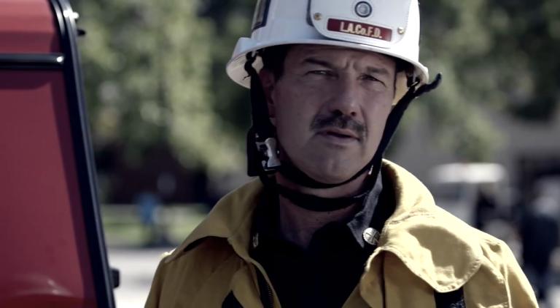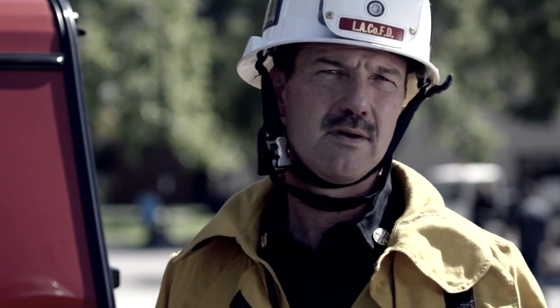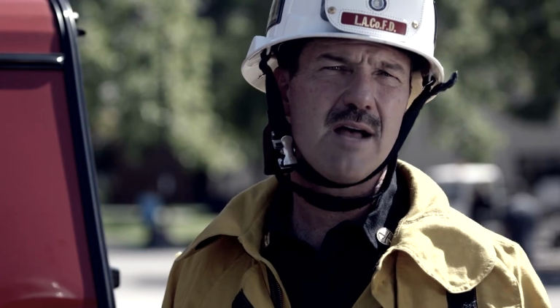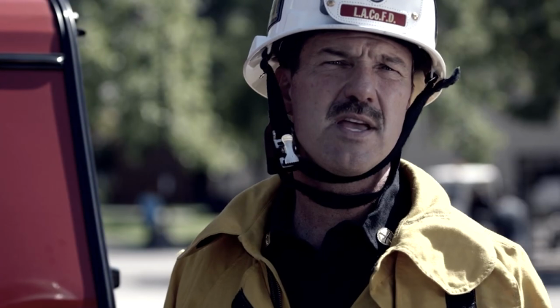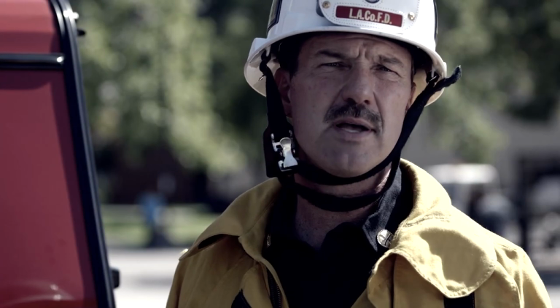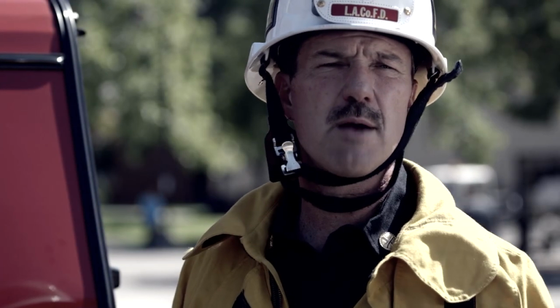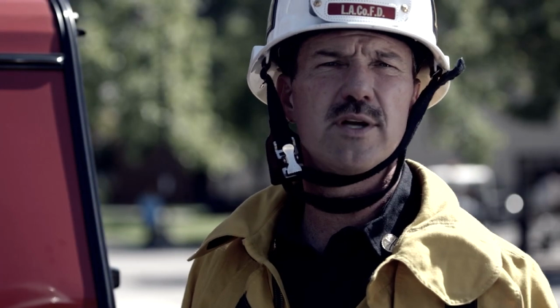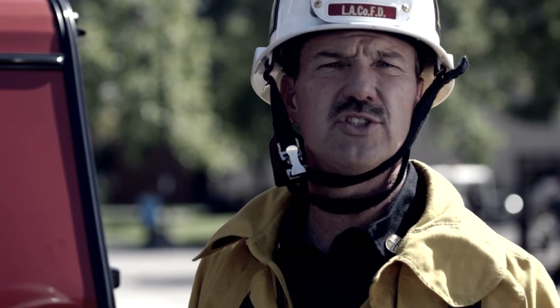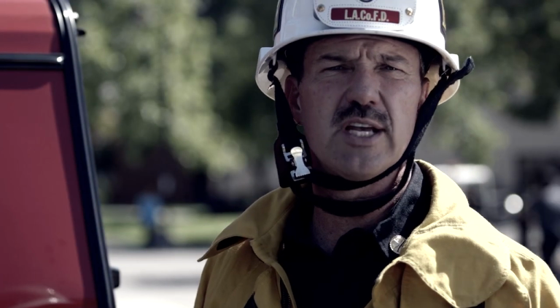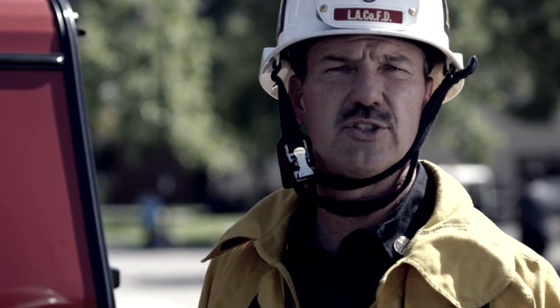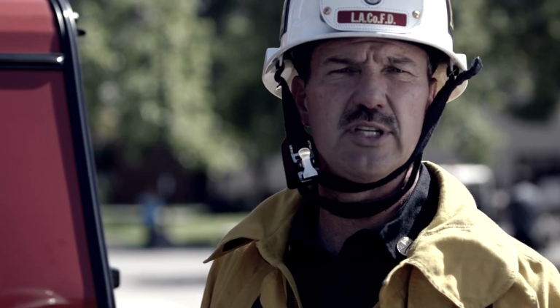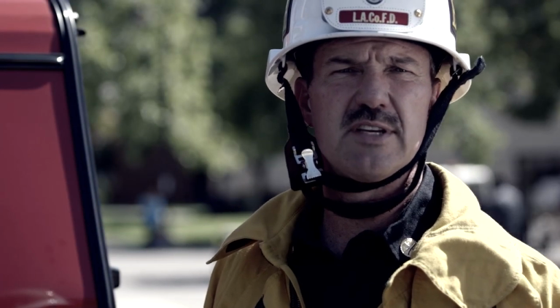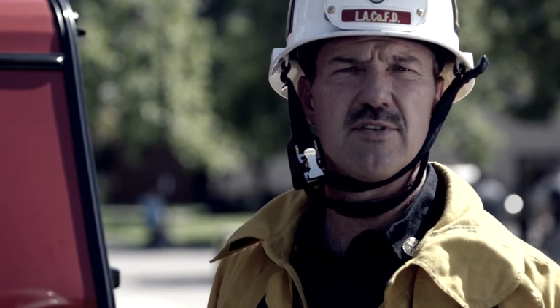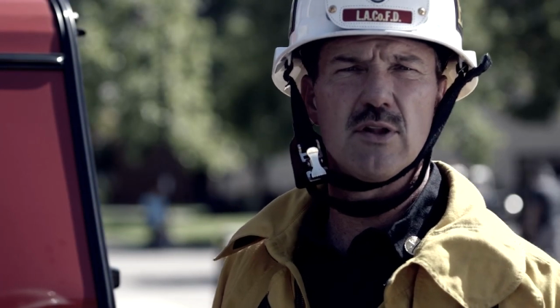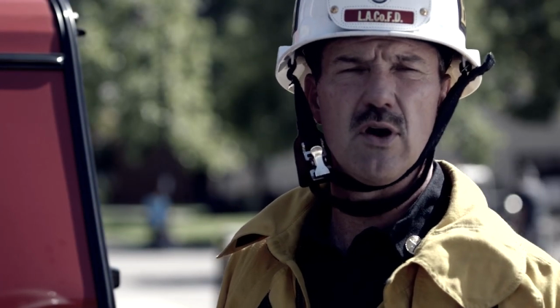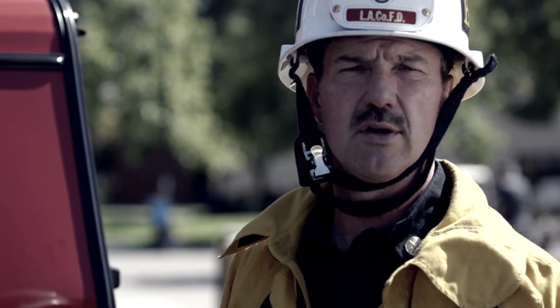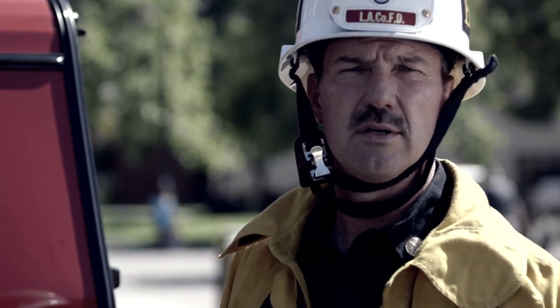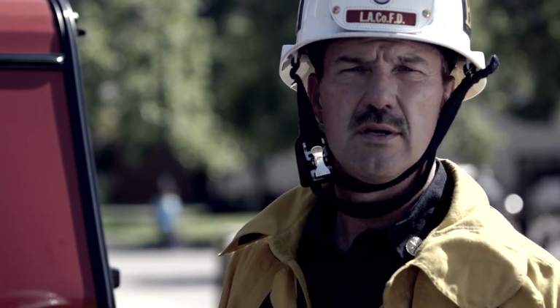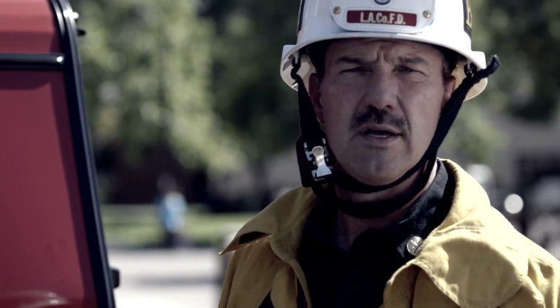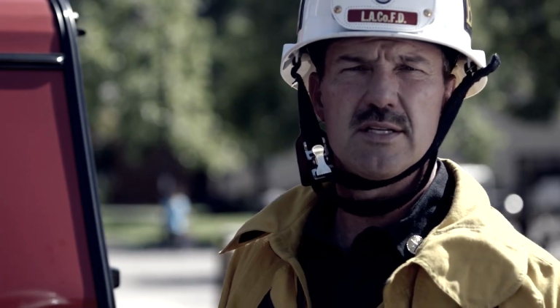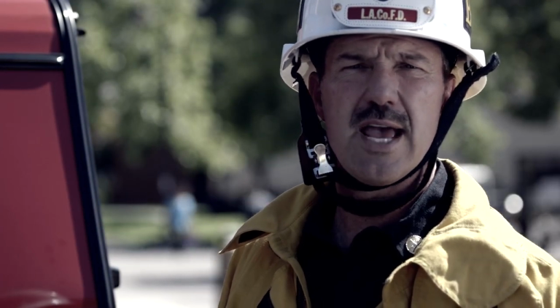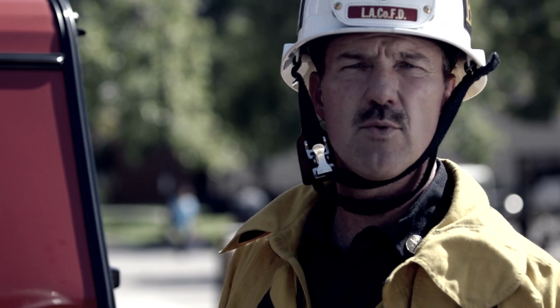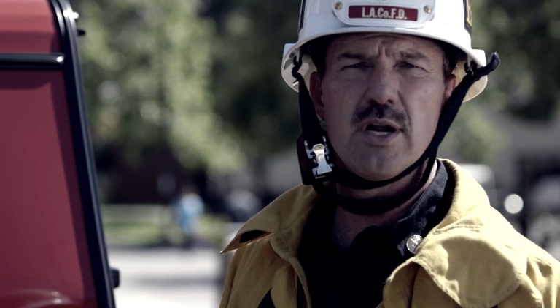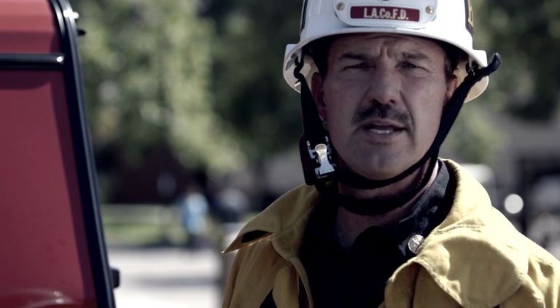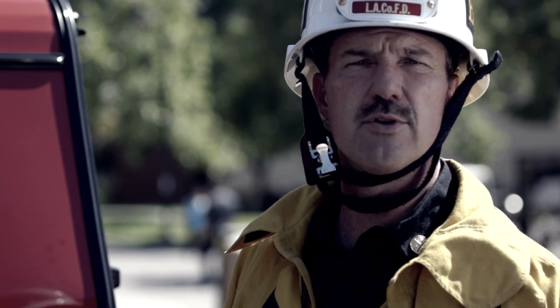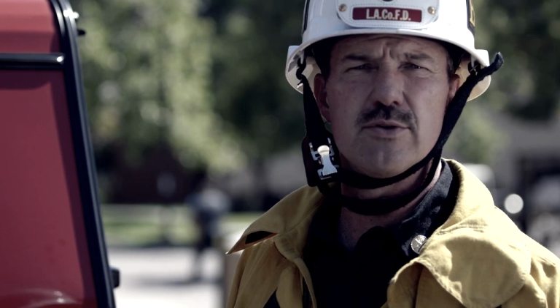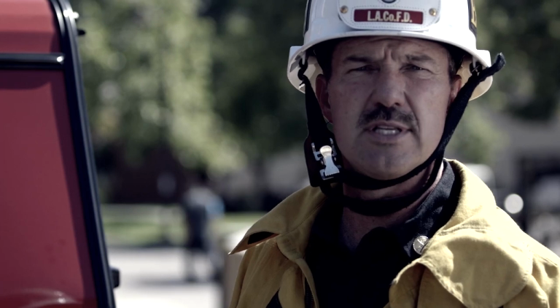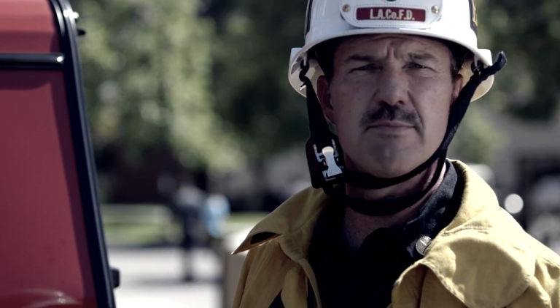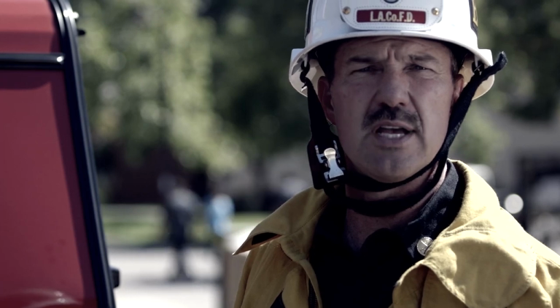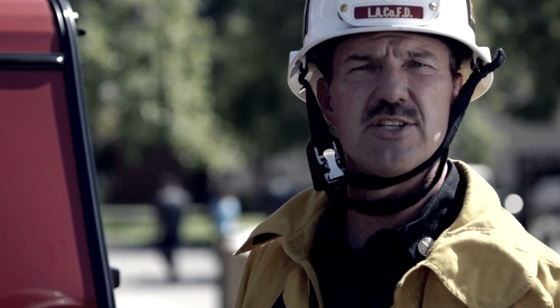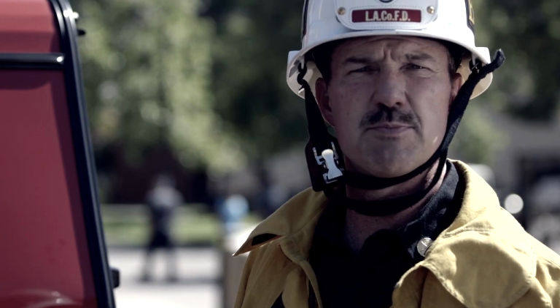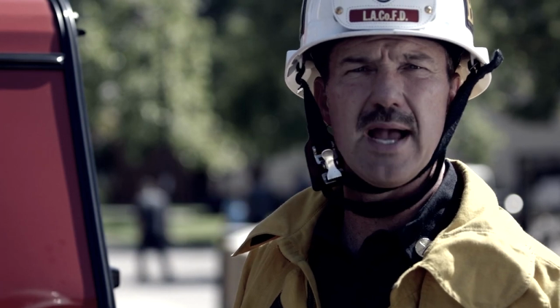I'm EMS operations section chief Kevin Klar, and today we're going to introduce the MCI chest pack.